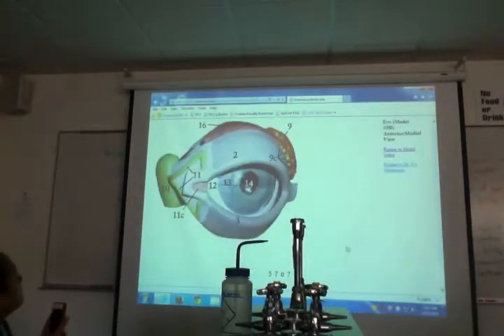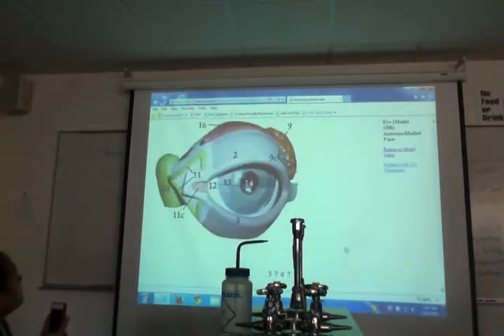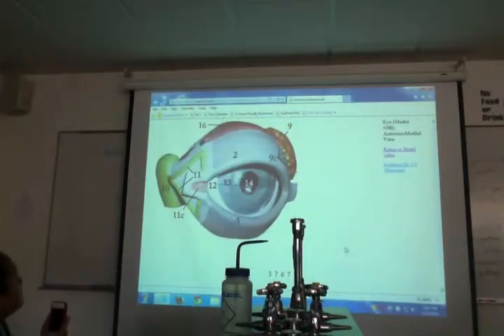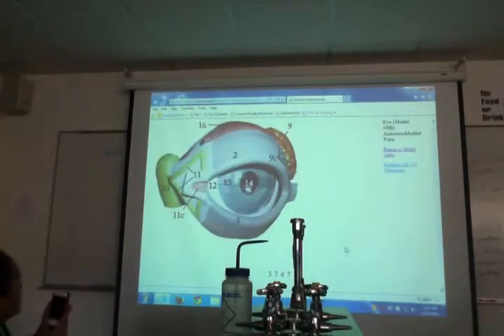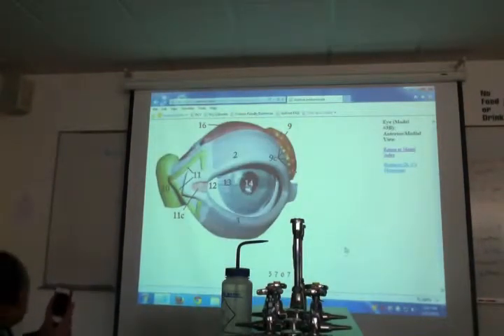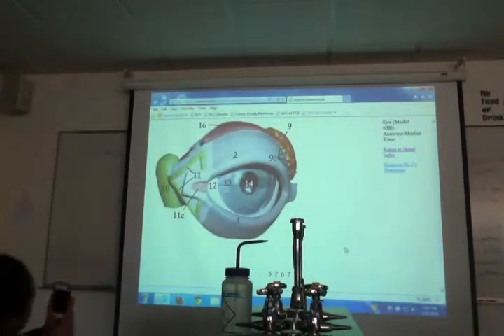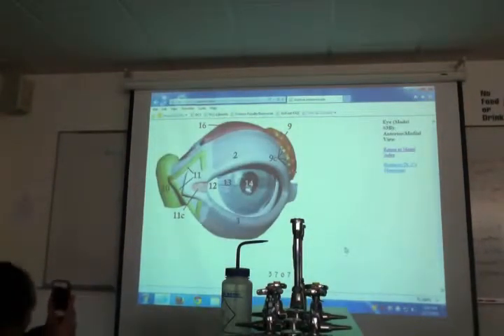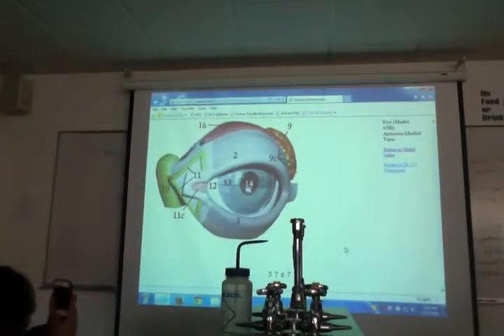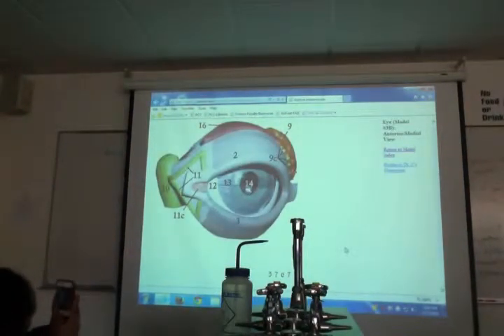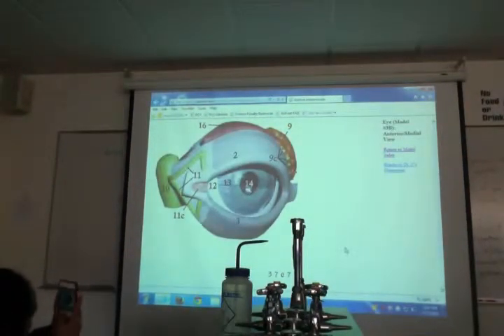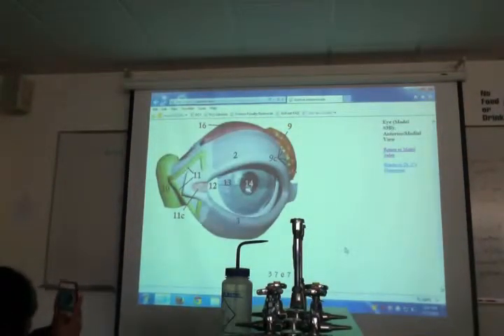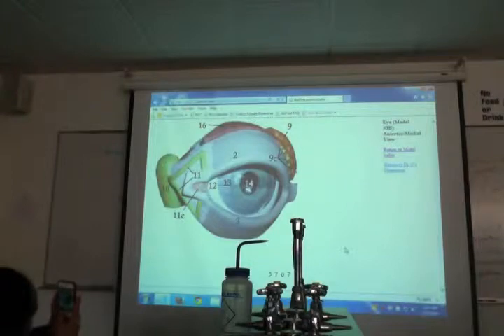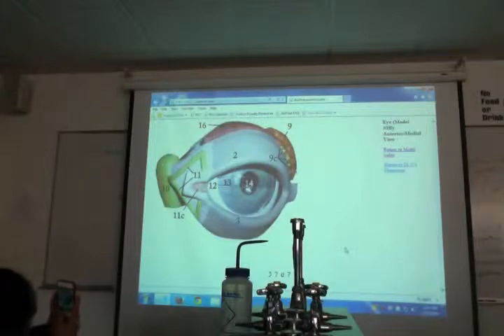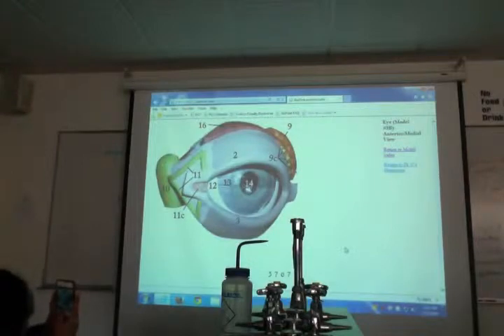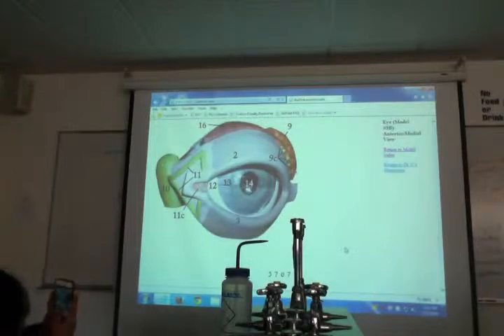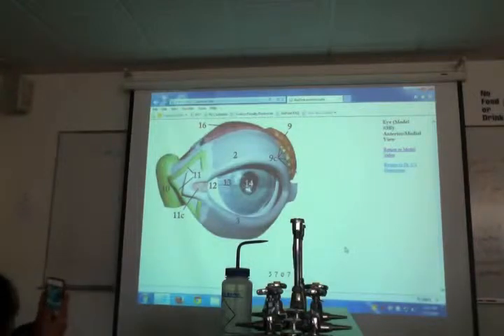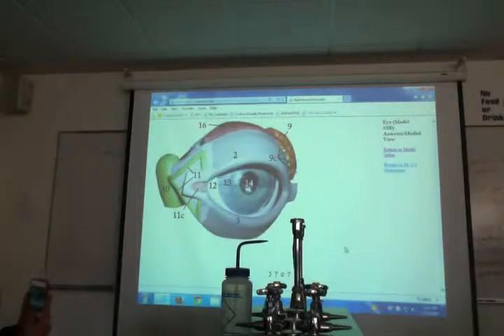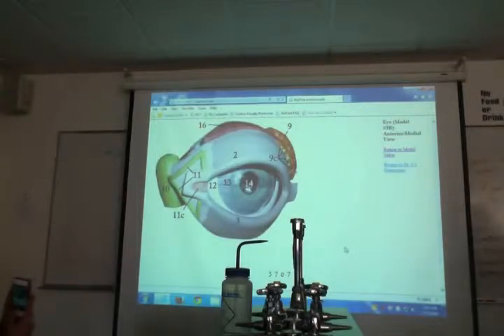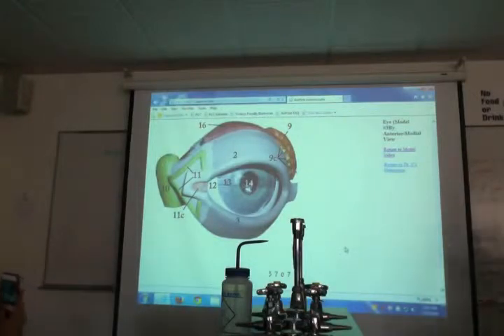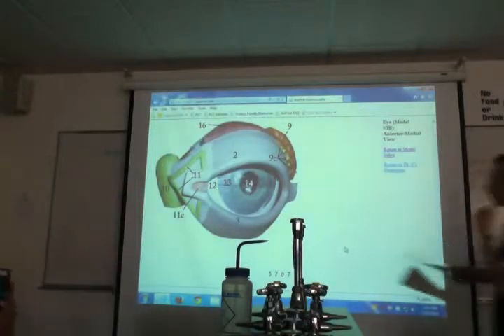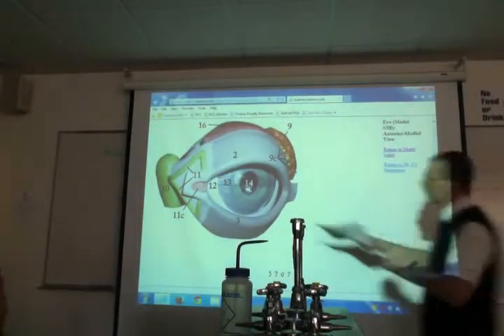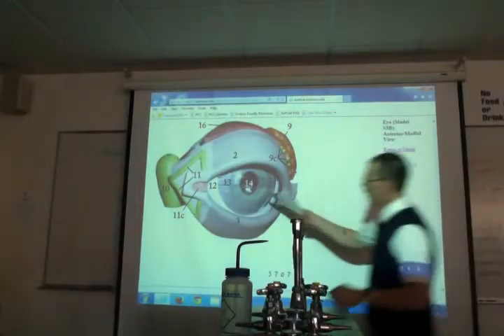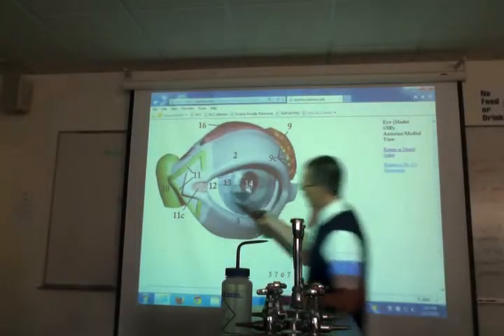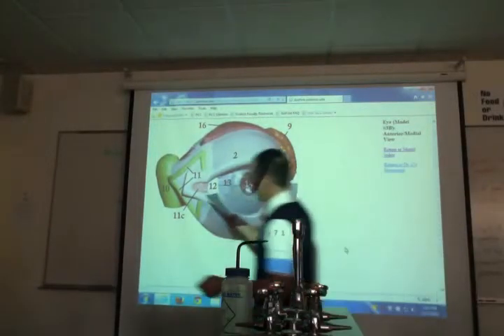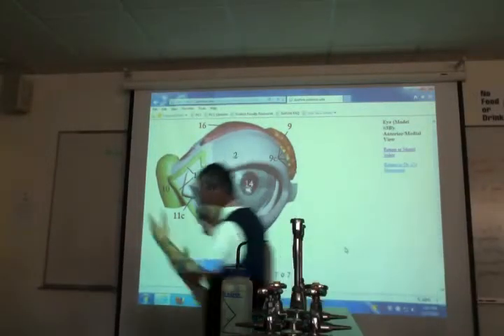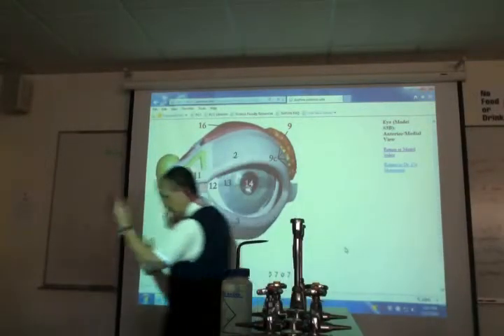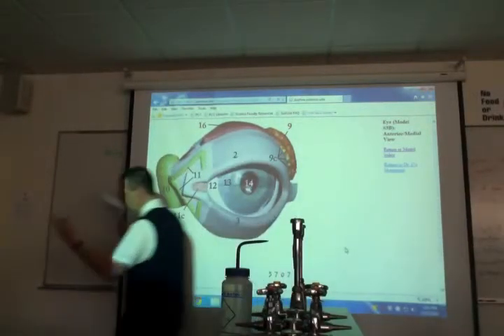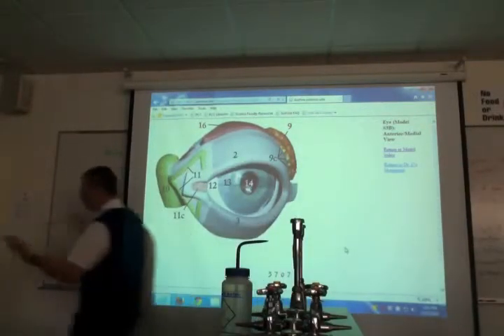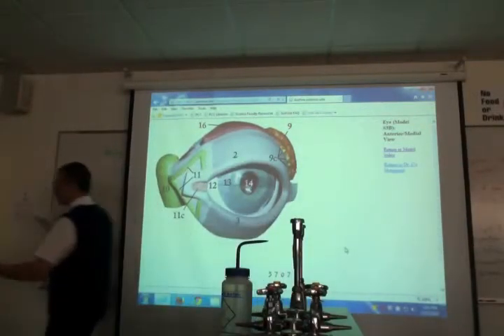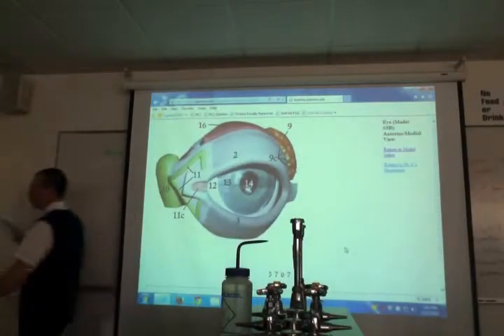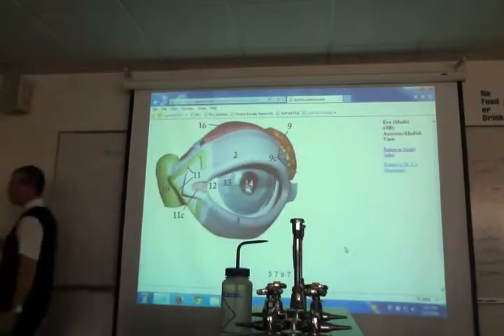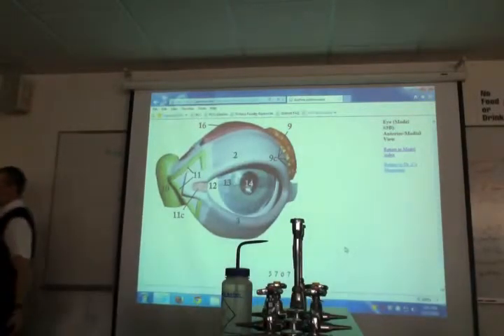This is one of my favorite models. Let's start with the green — what in the world is the green? What's it doing?